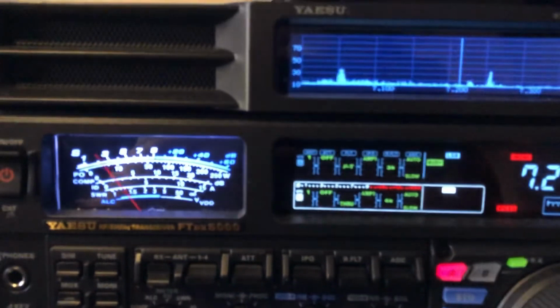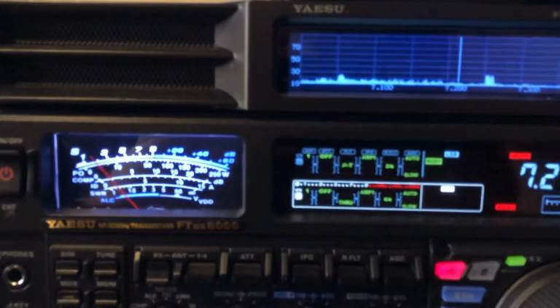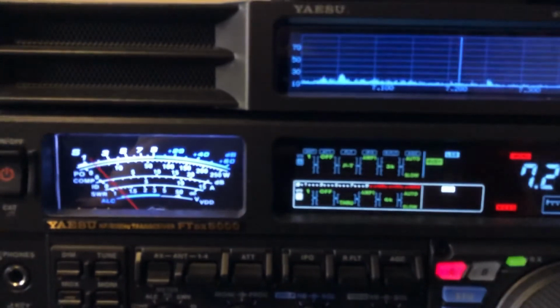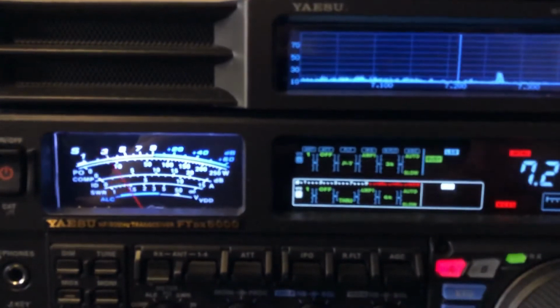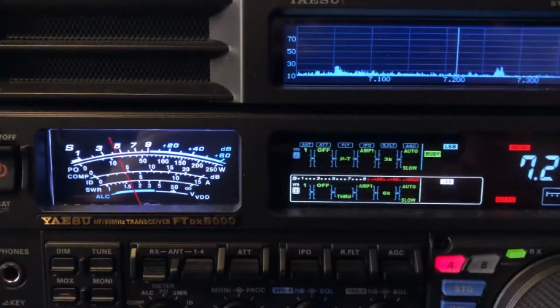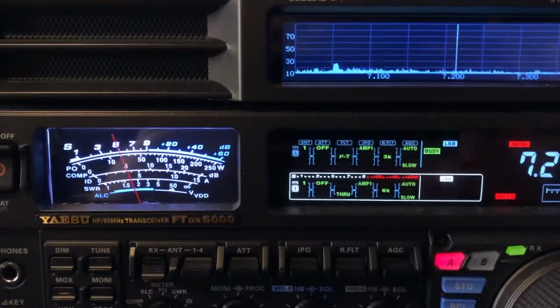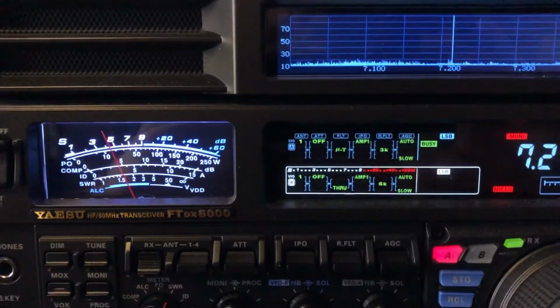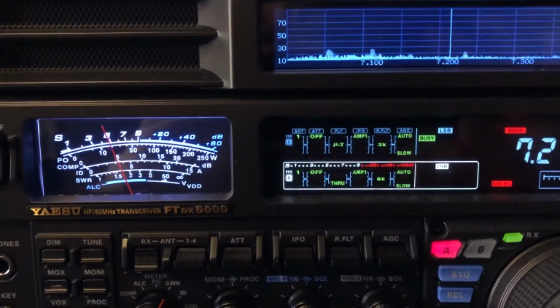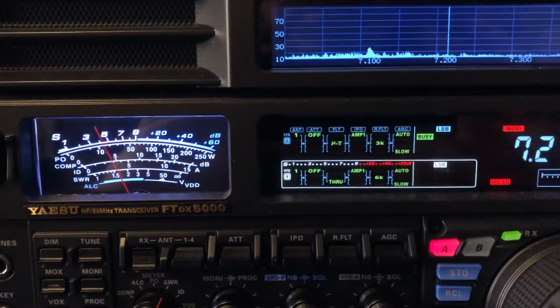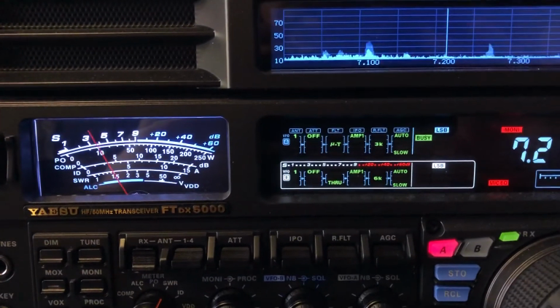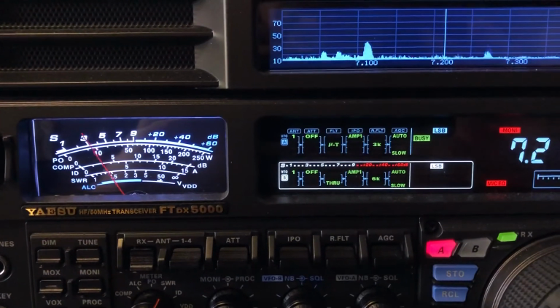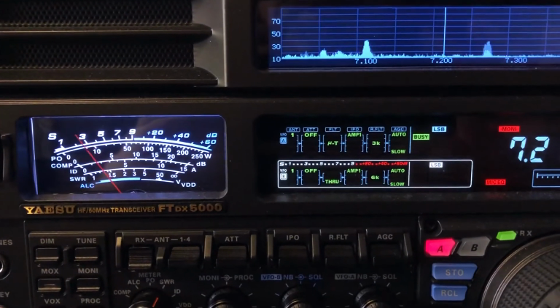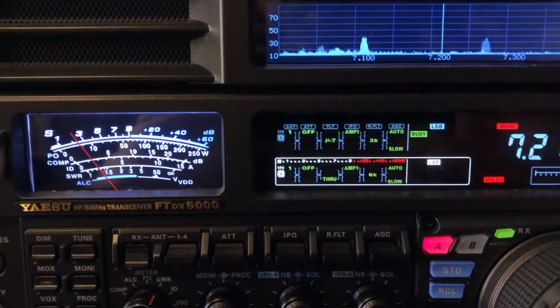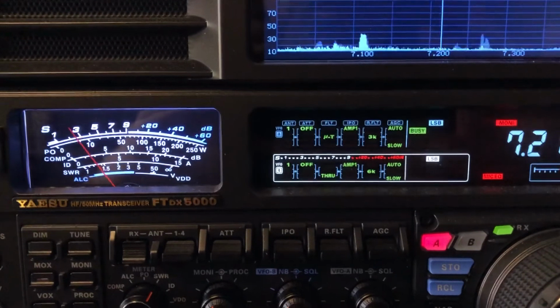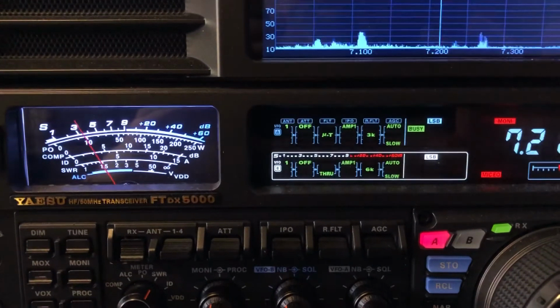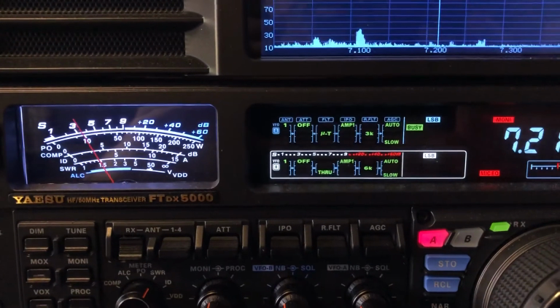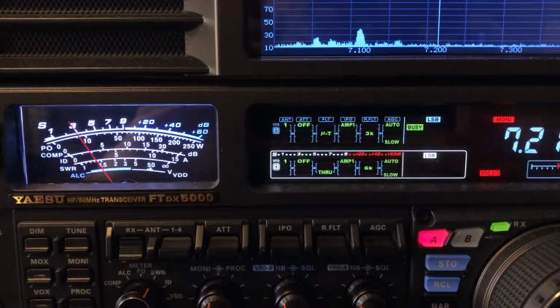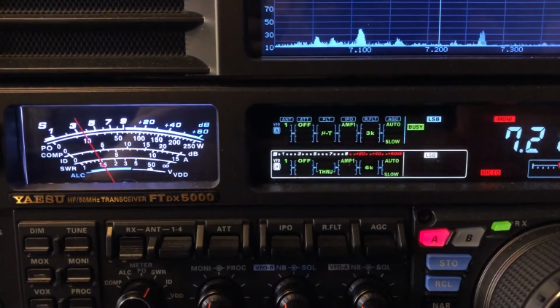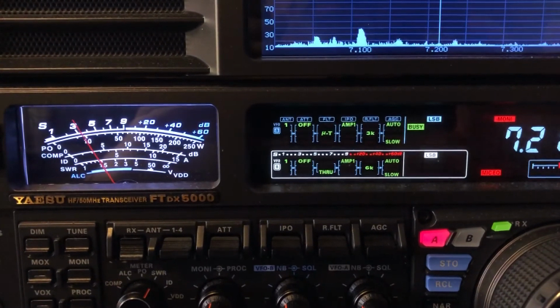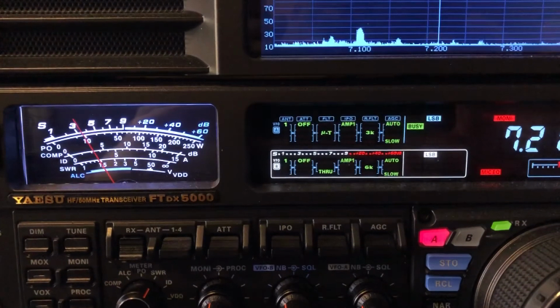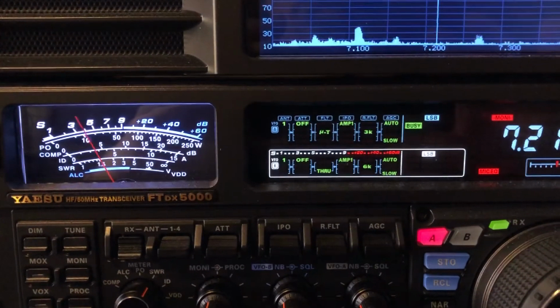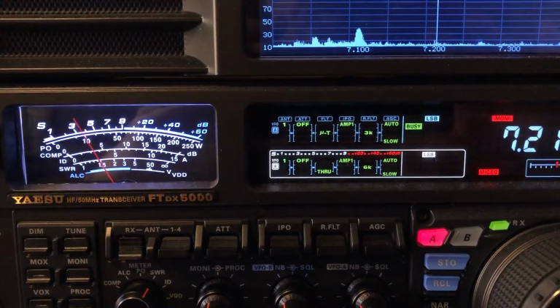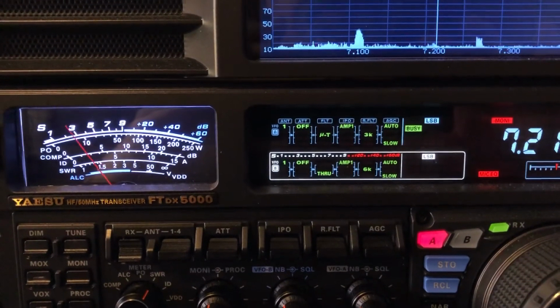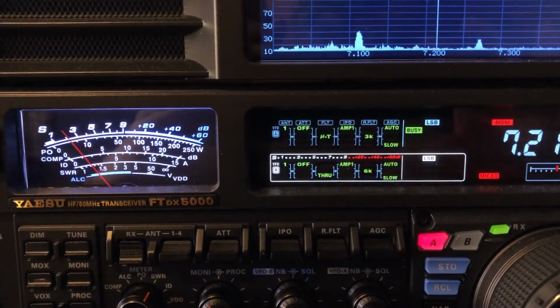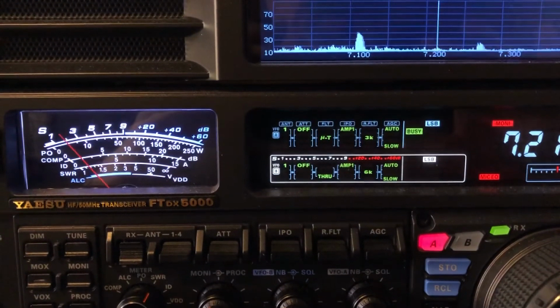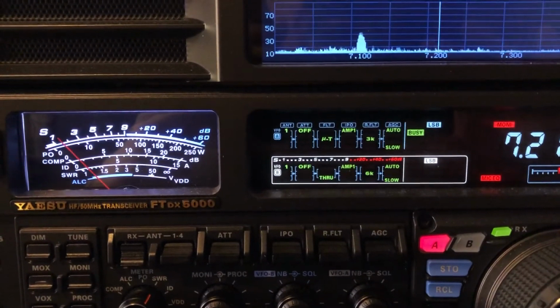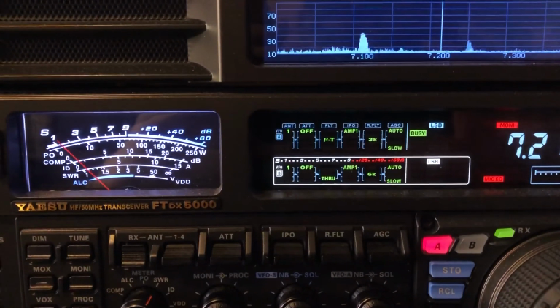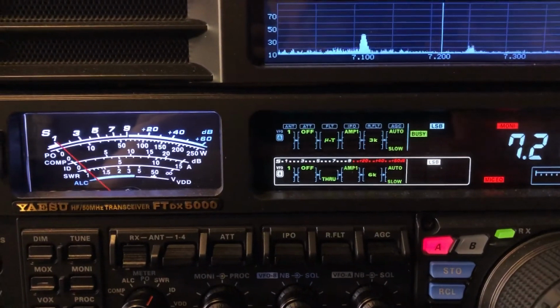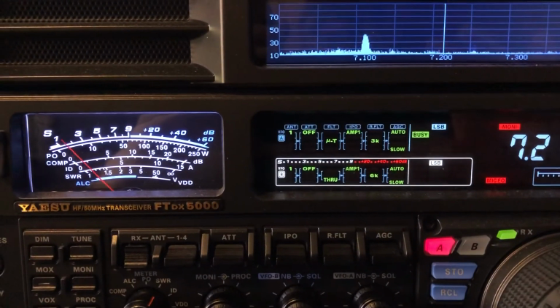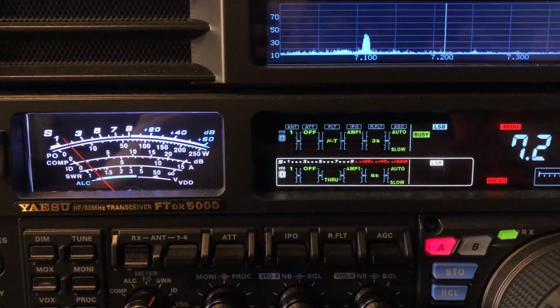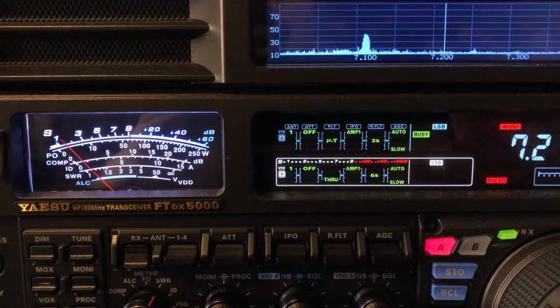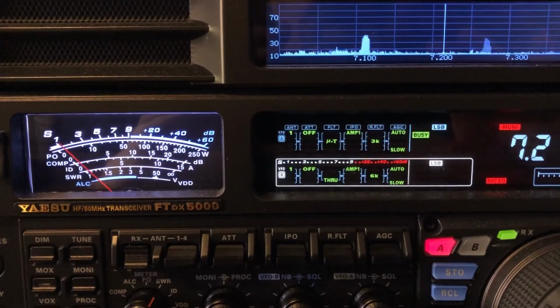So I hope that this video was informative to you. 73 from N4HNH.